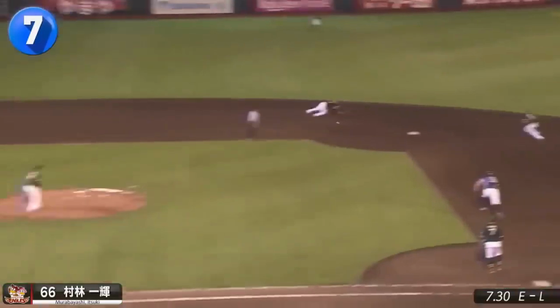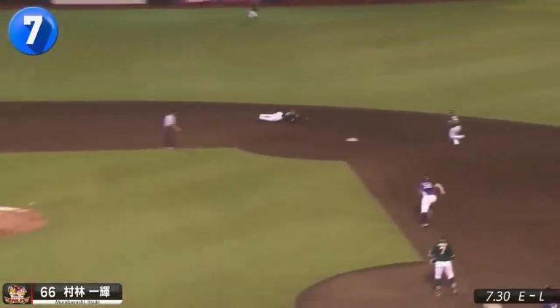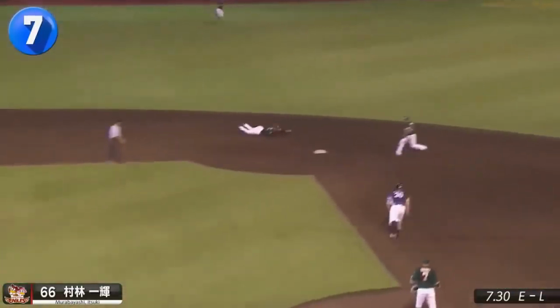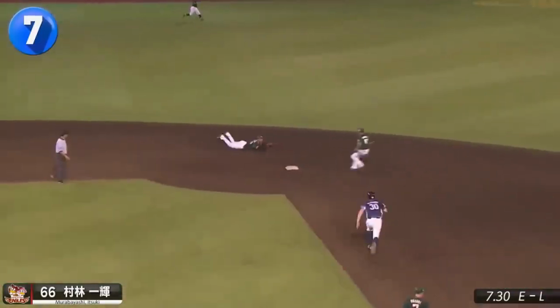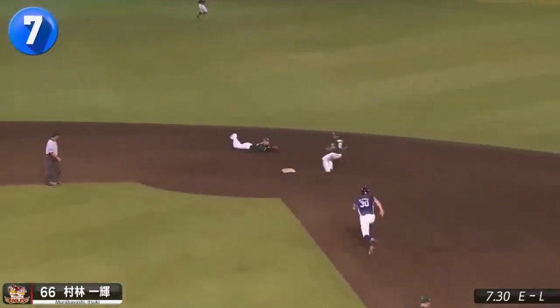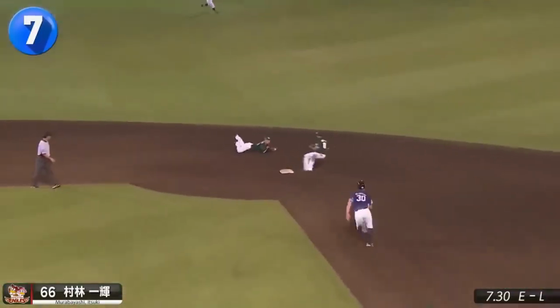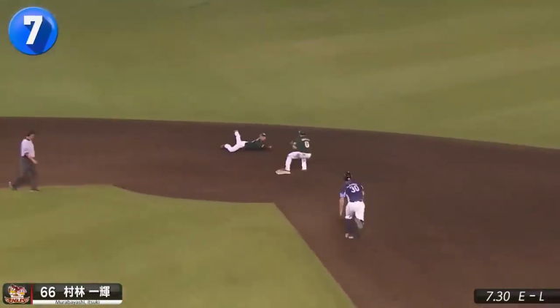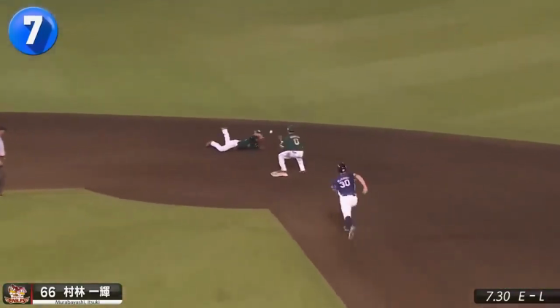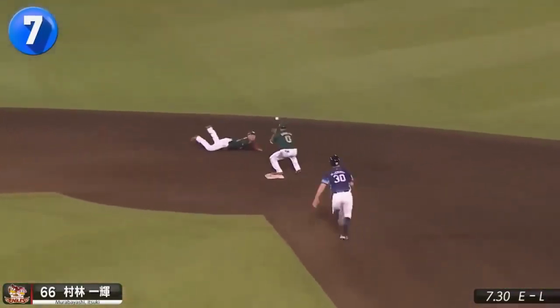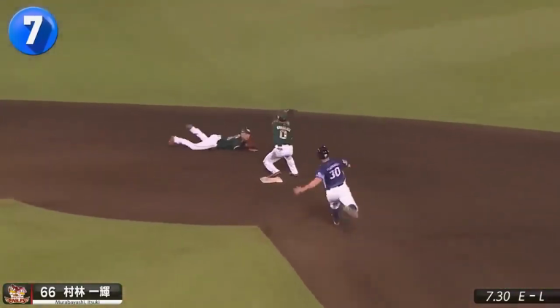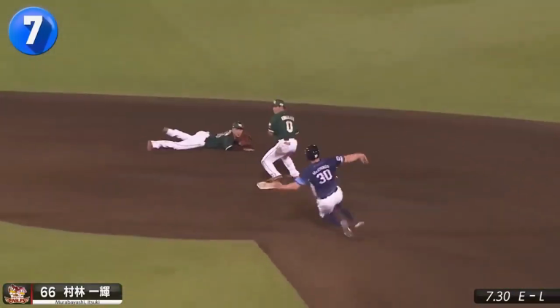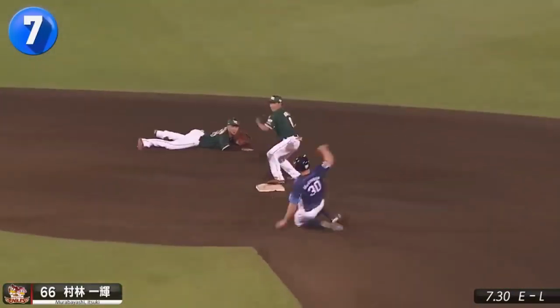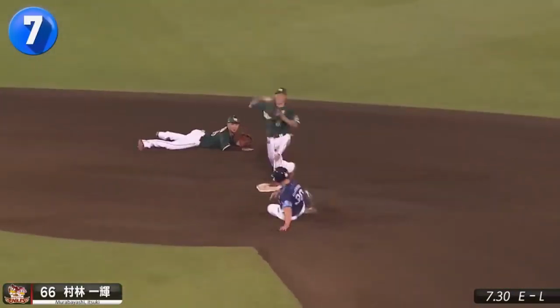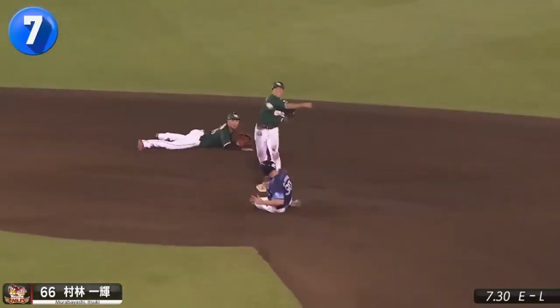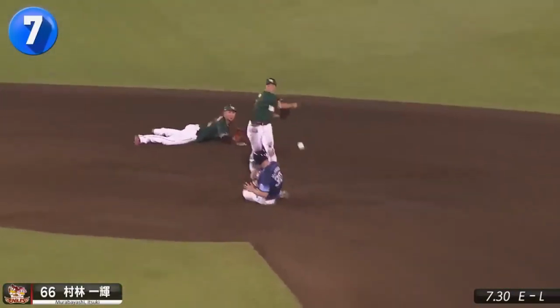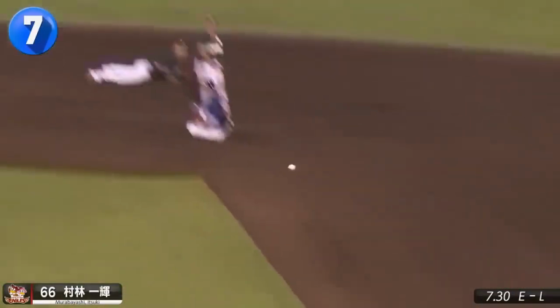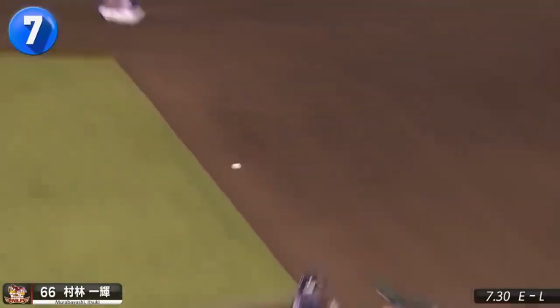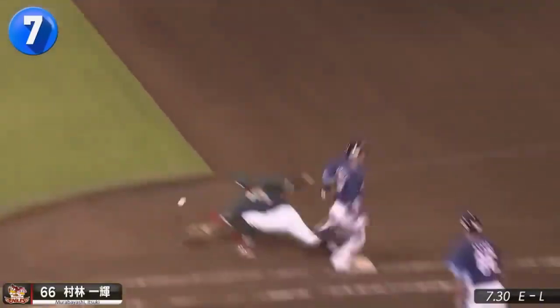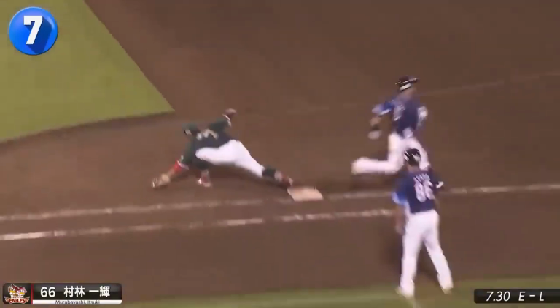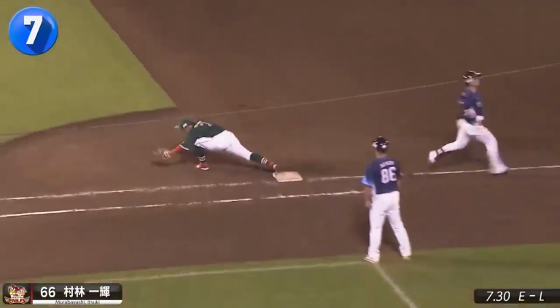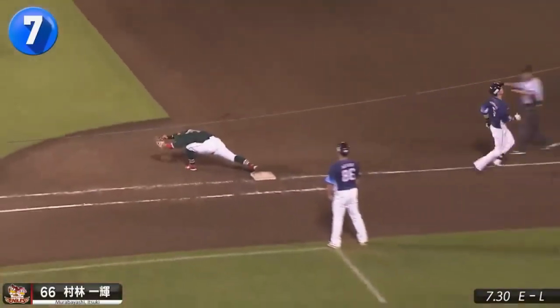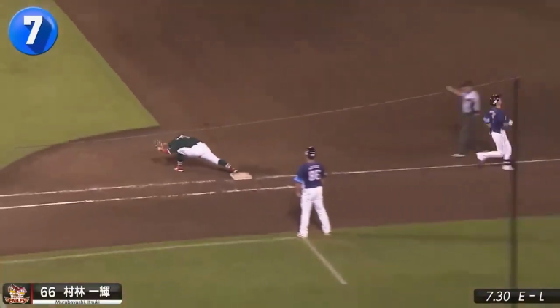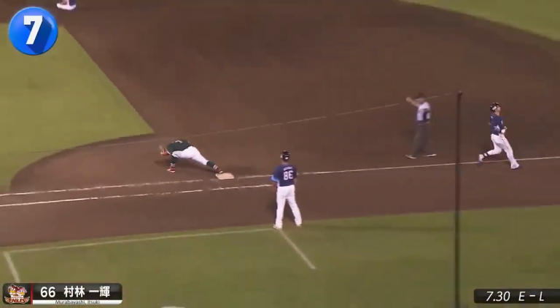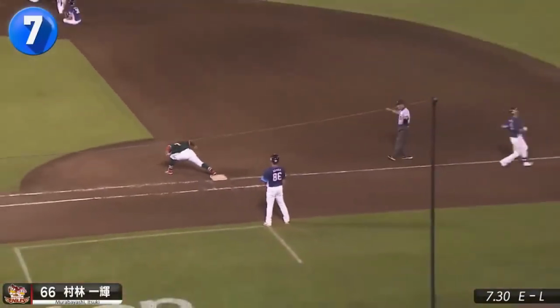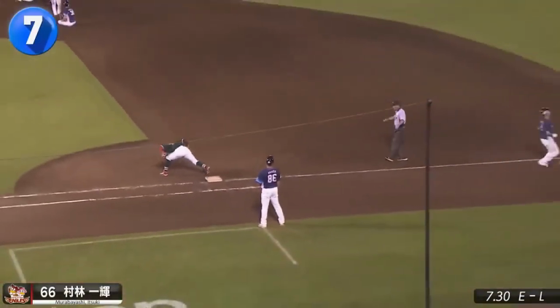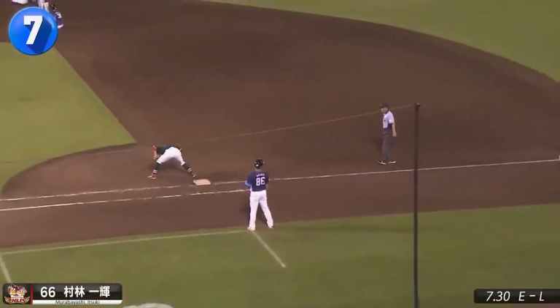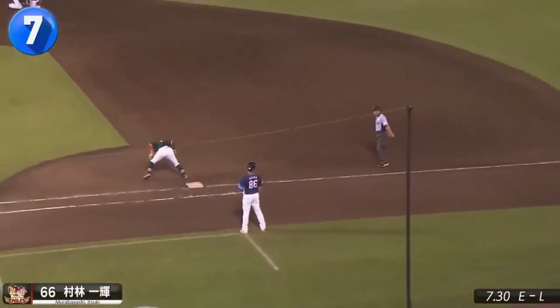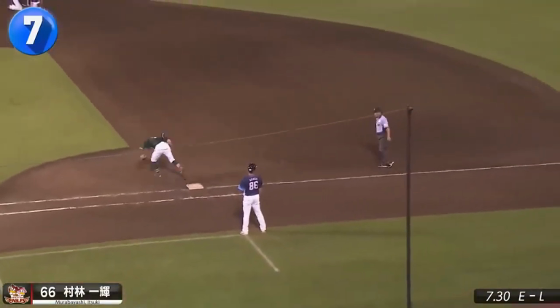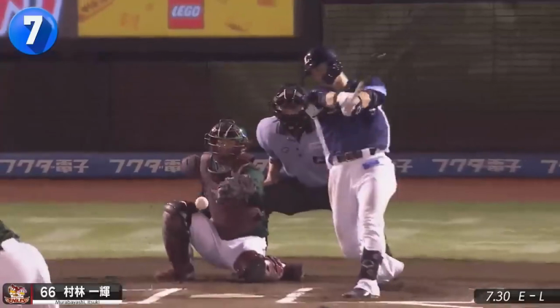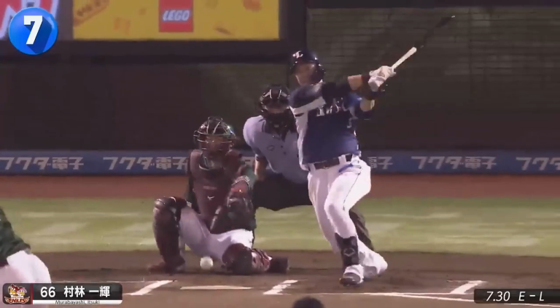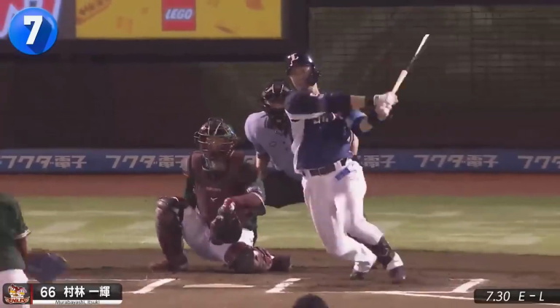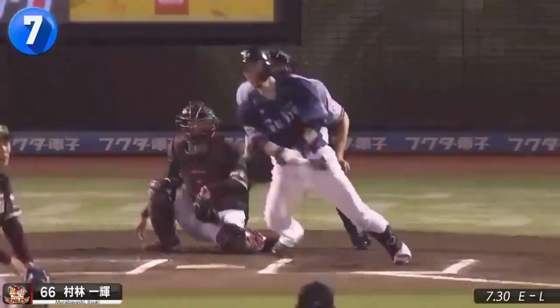Fantastic reflexes by Eagles shortstop Itsuki Murabayashi getting around the umpire and laying out for the force at second.